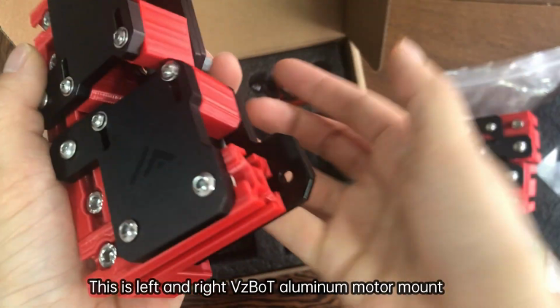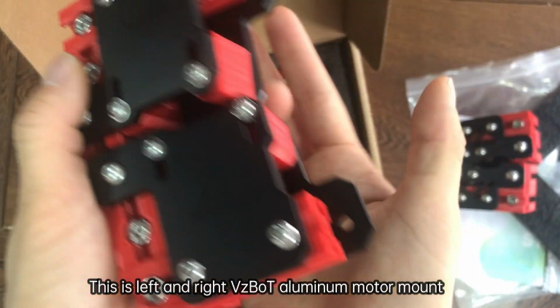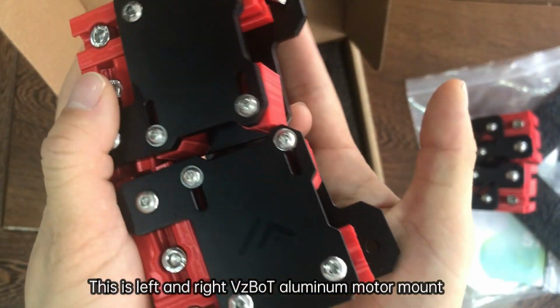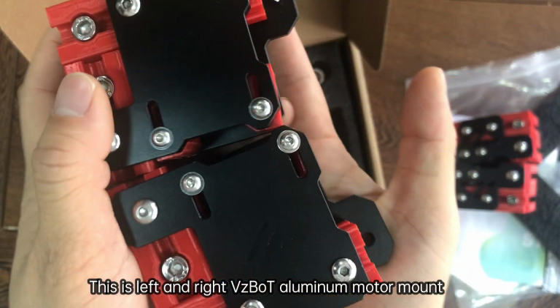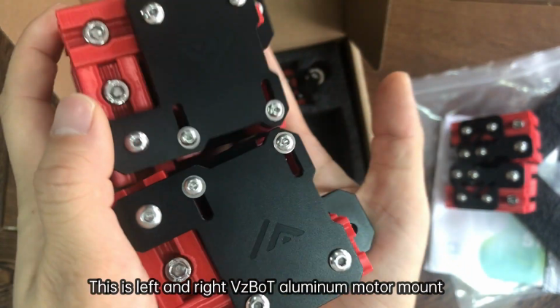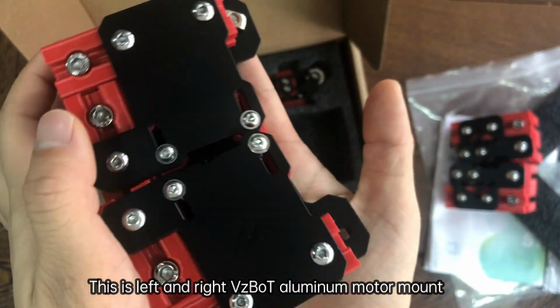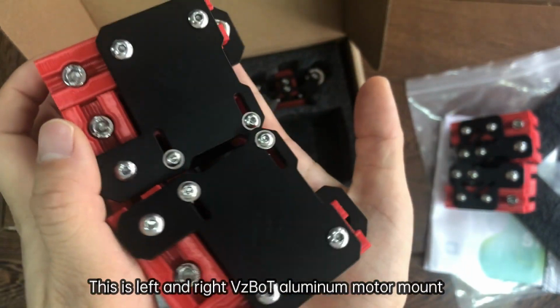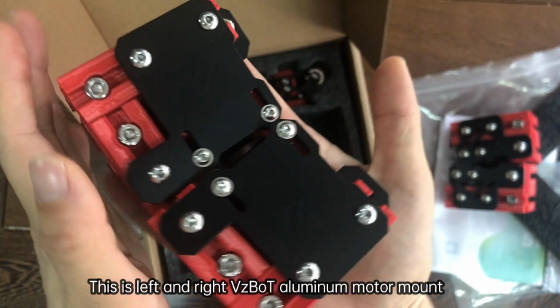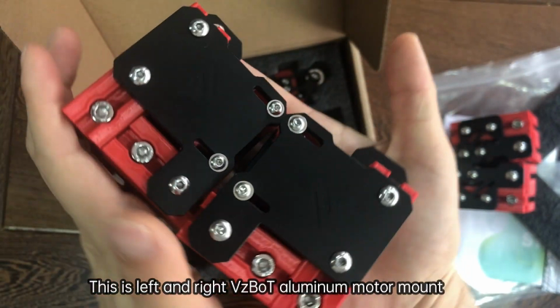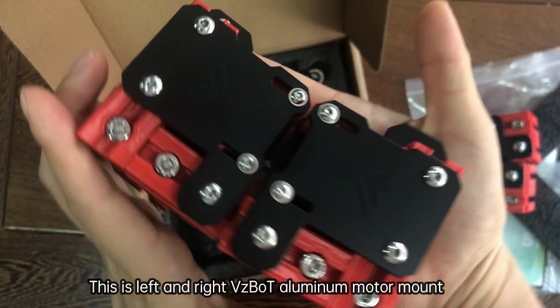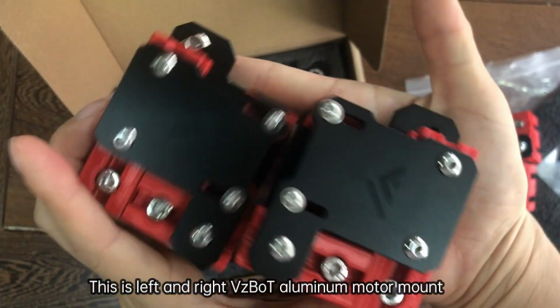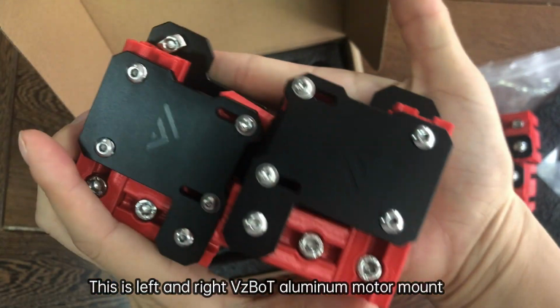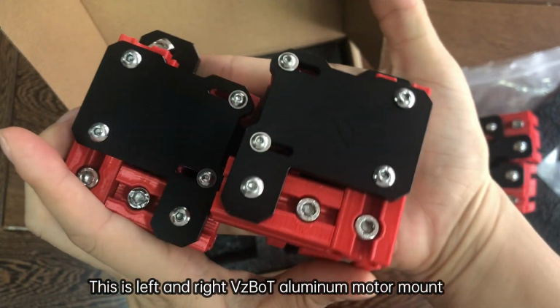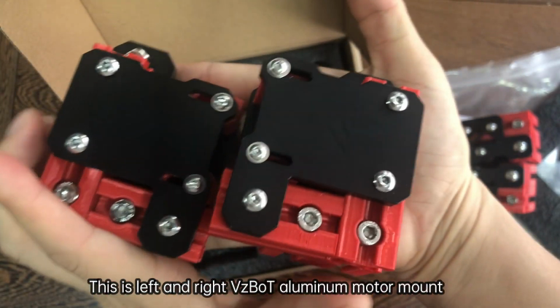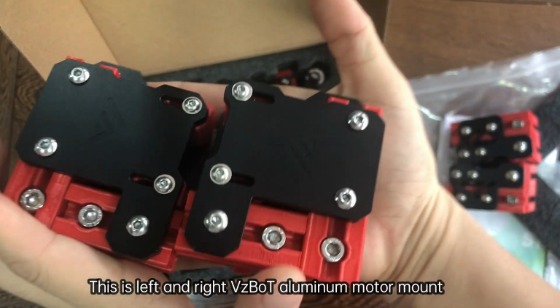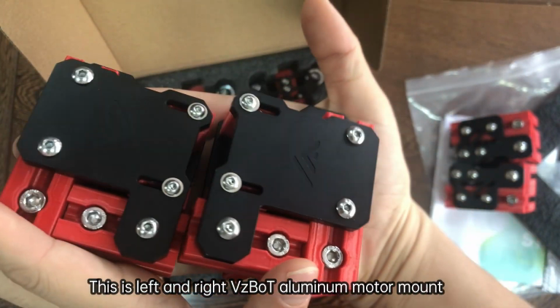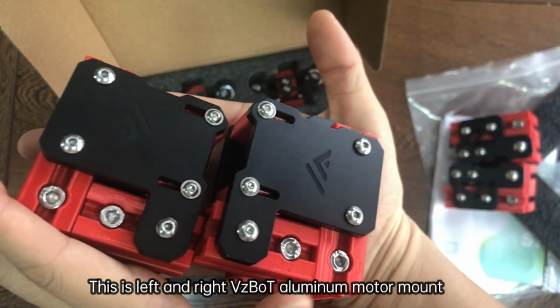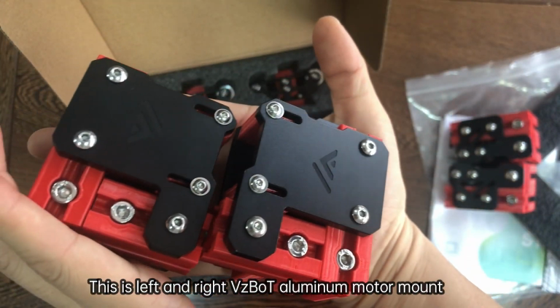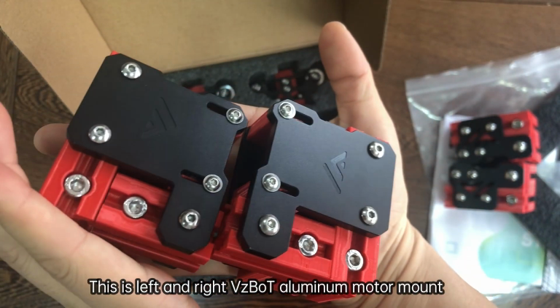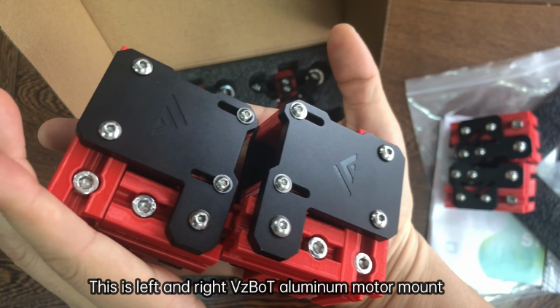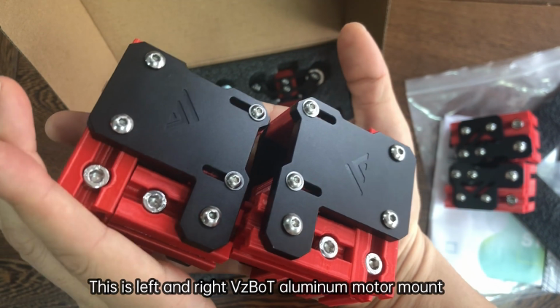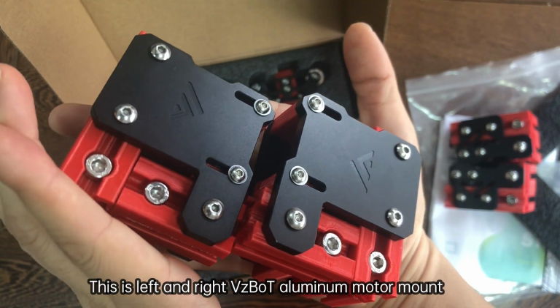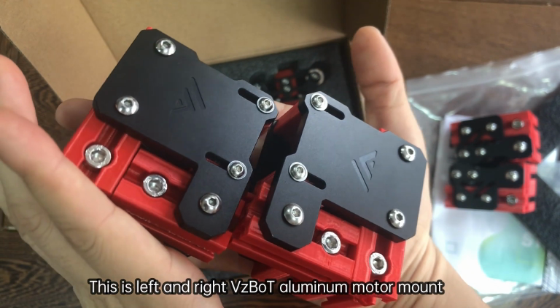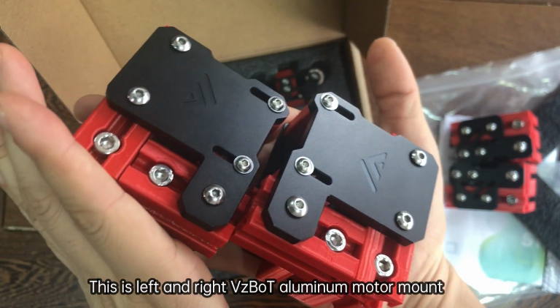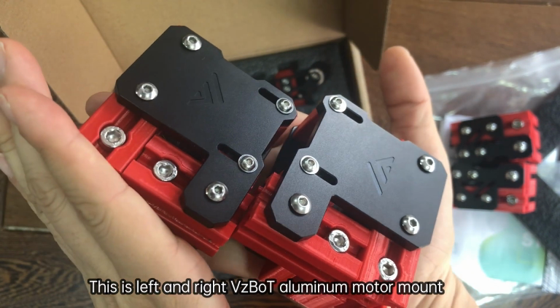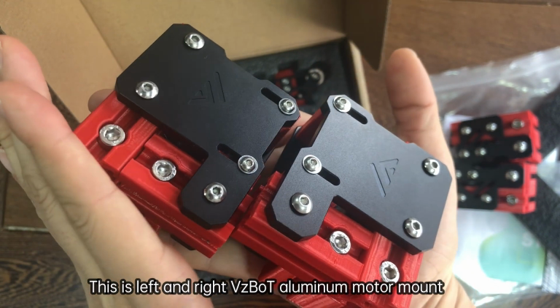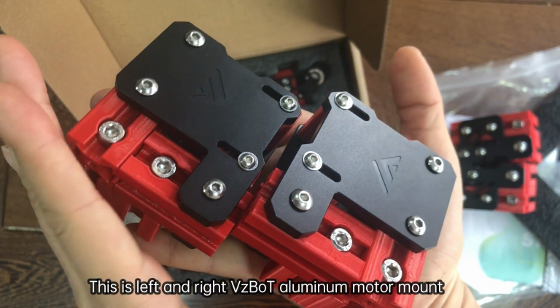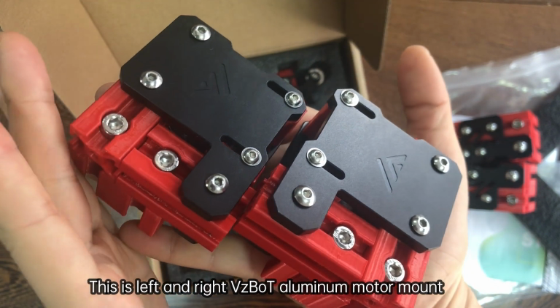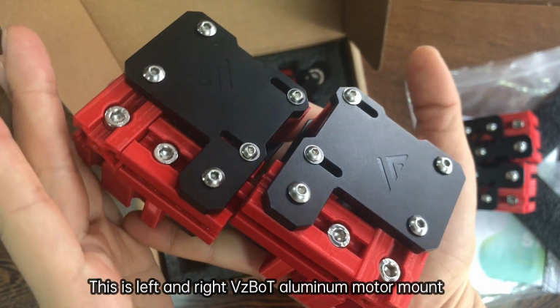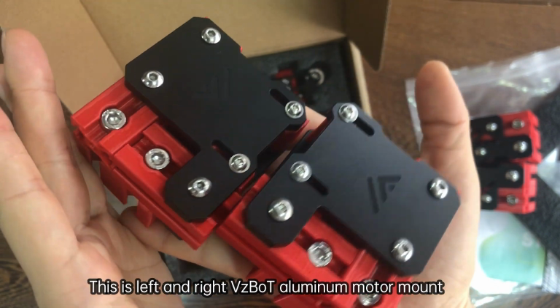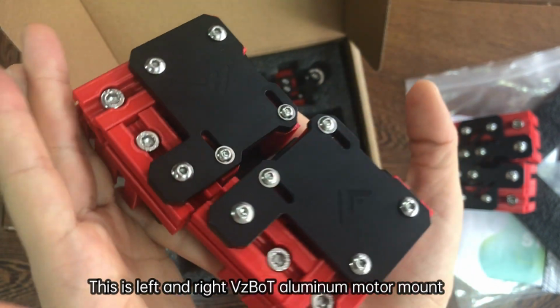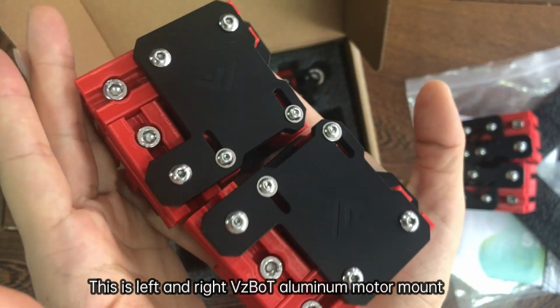This is the left and right VDIBOX aluminum motor mount.